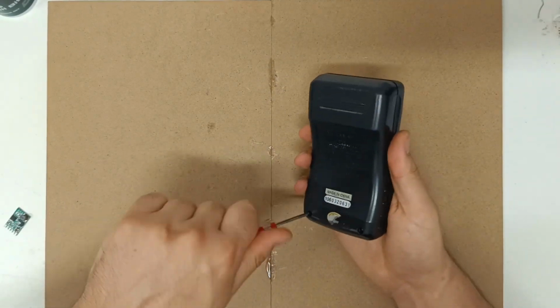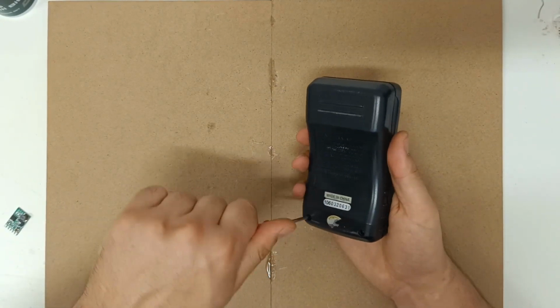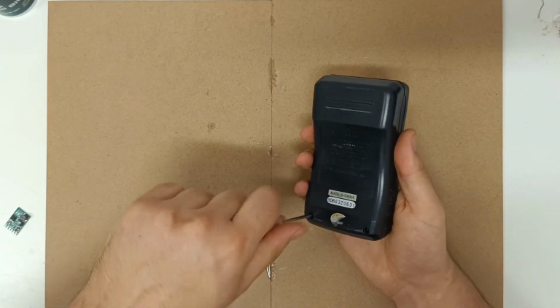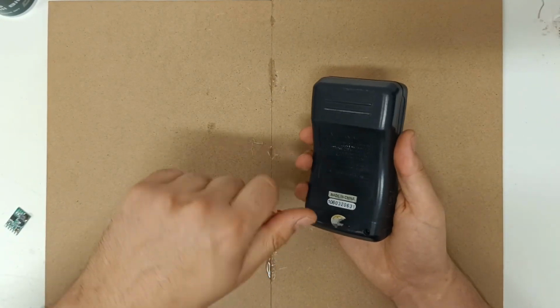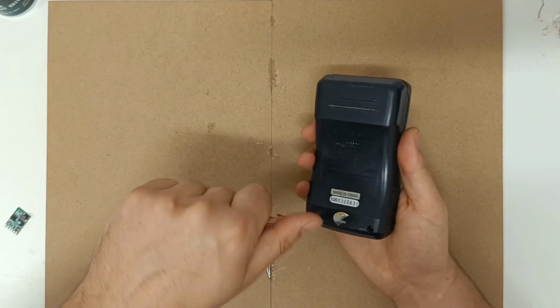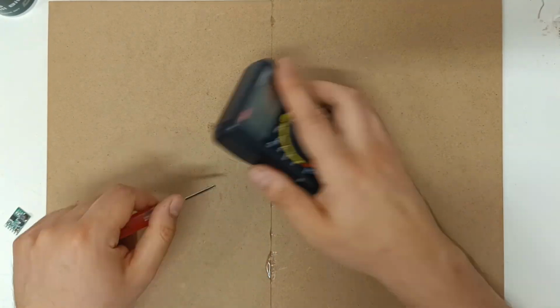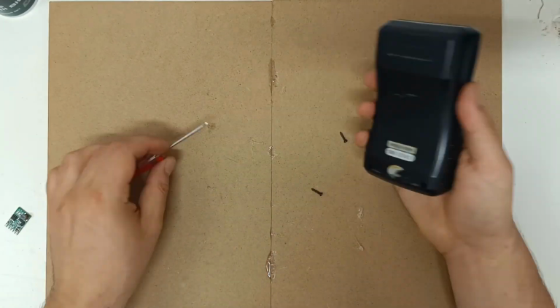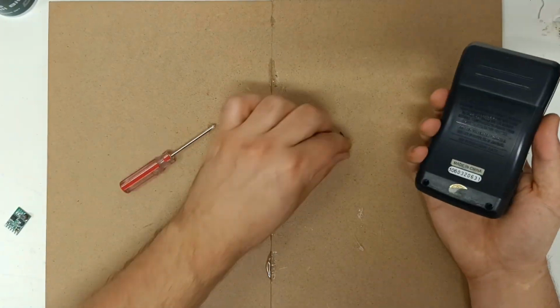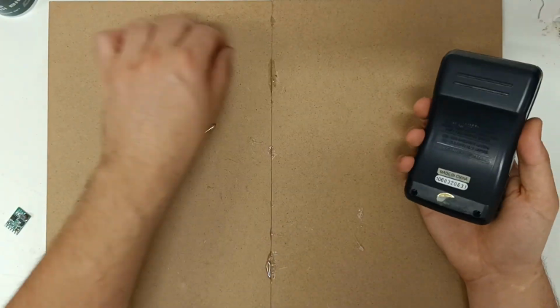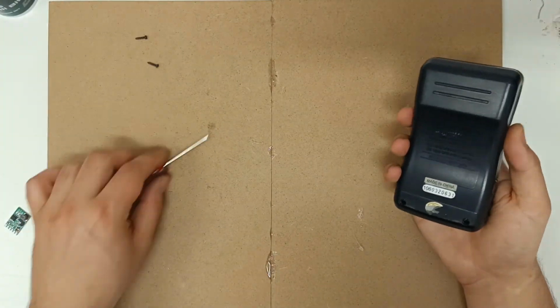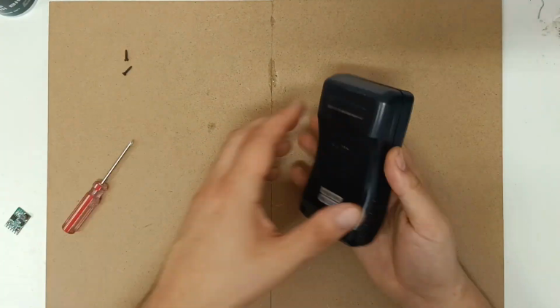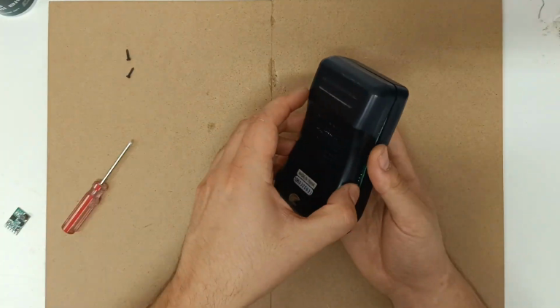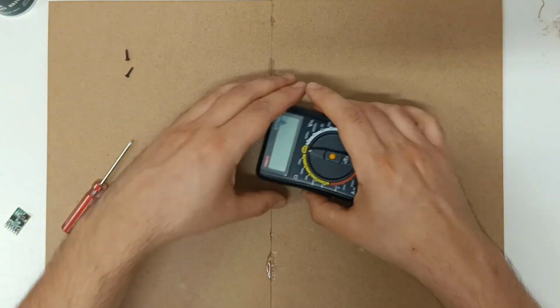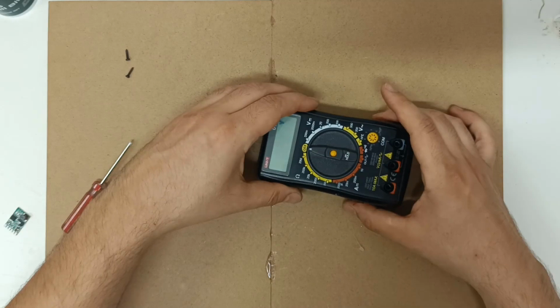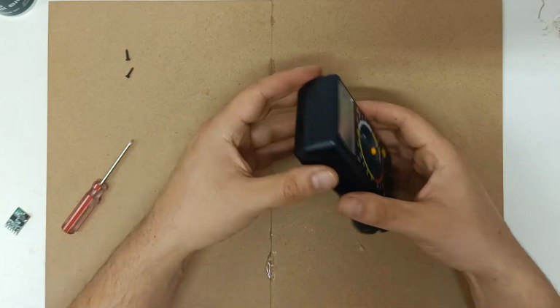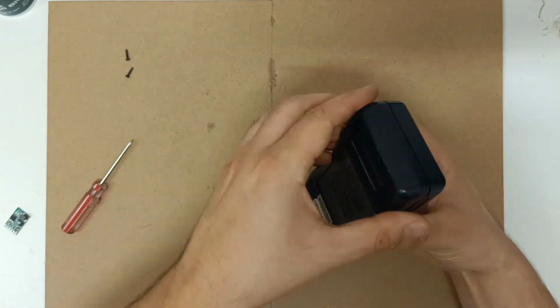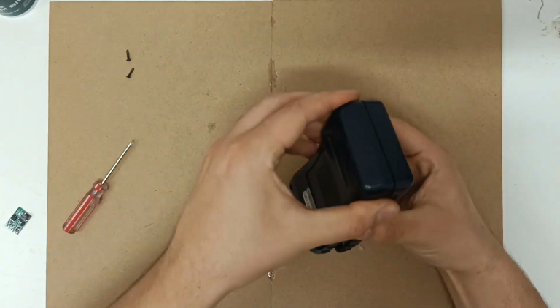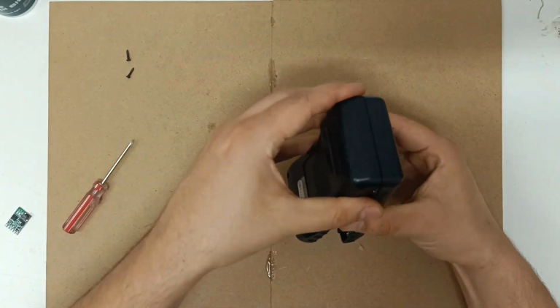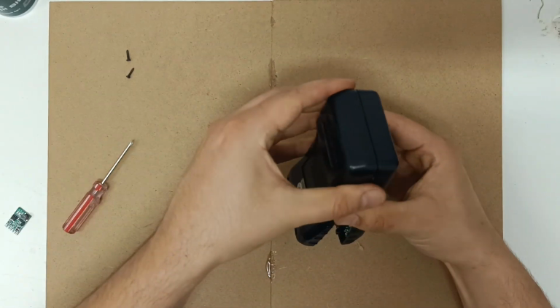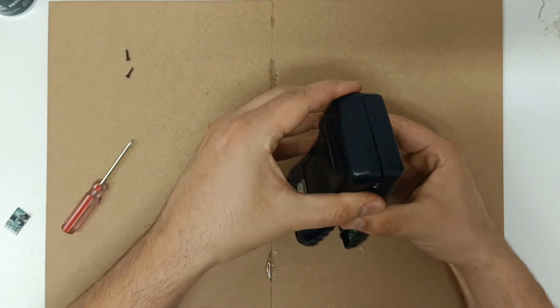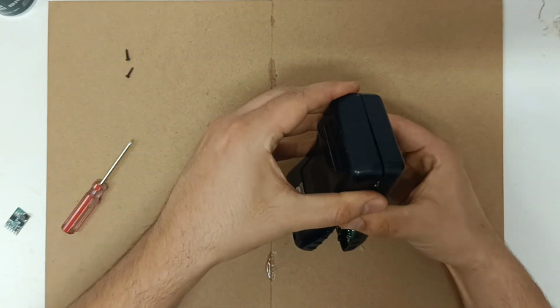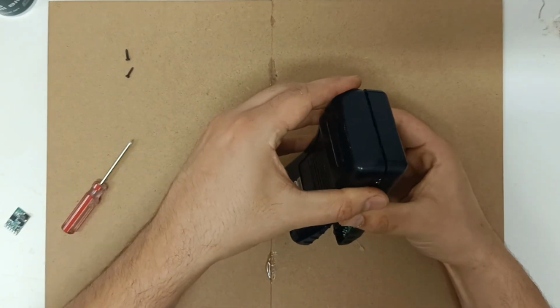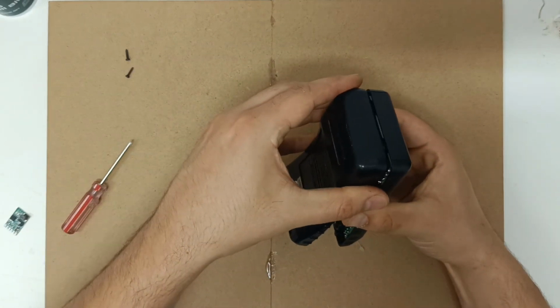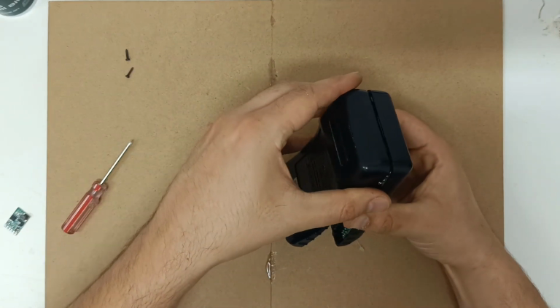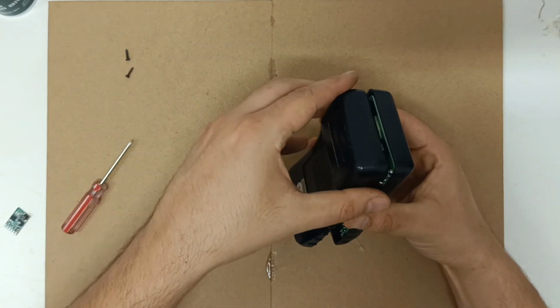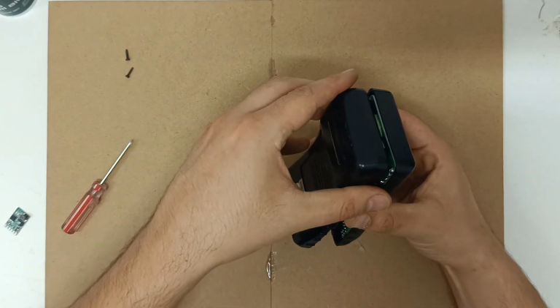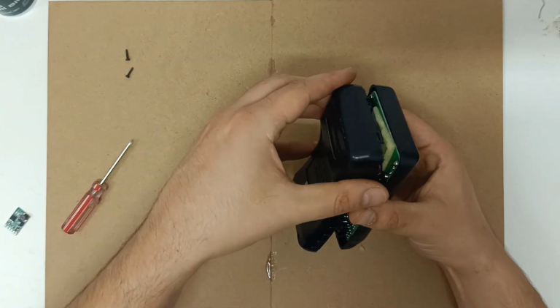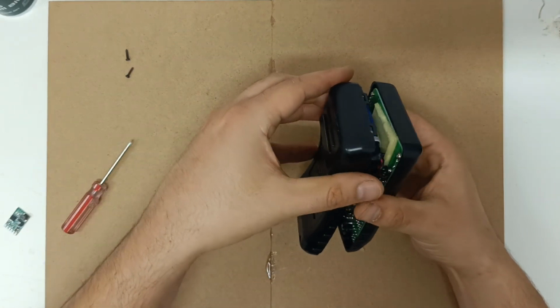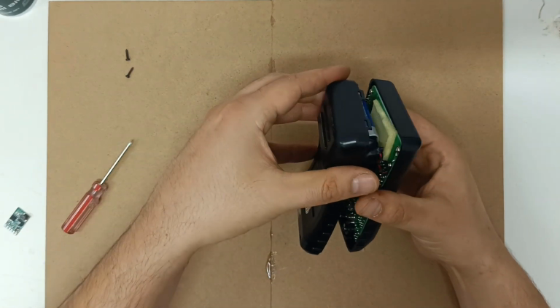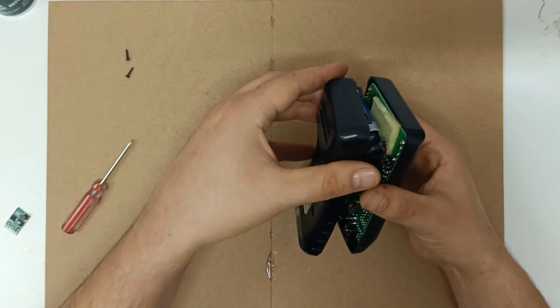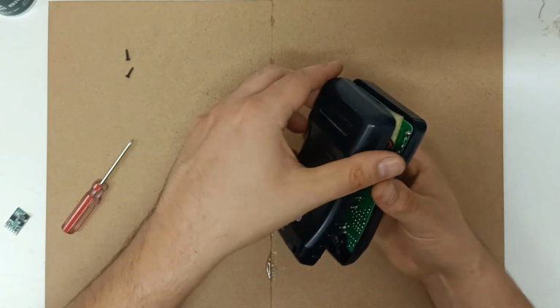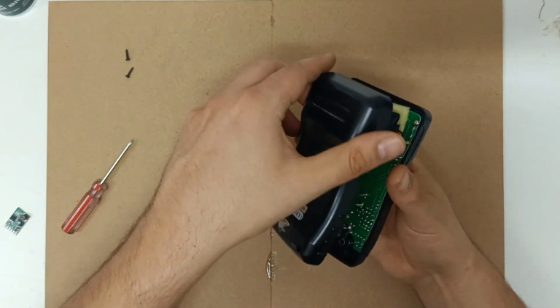First, let's disassemble the multimeter, remove the old 9-volt battery, and cut off the connectors.